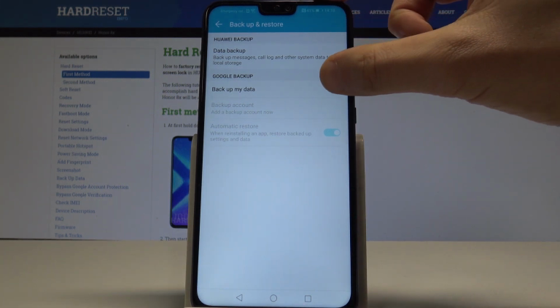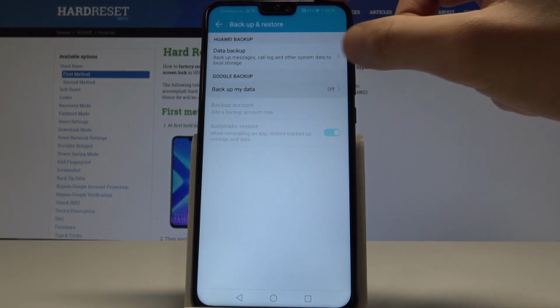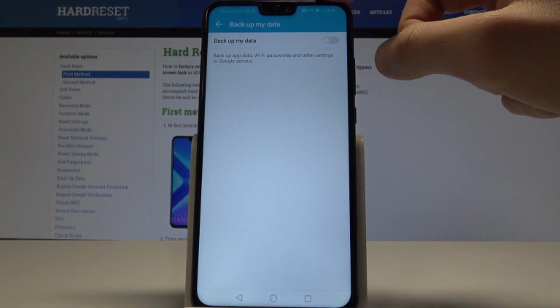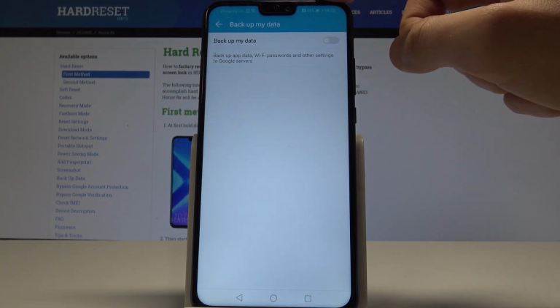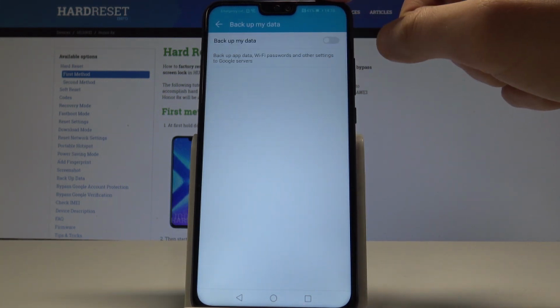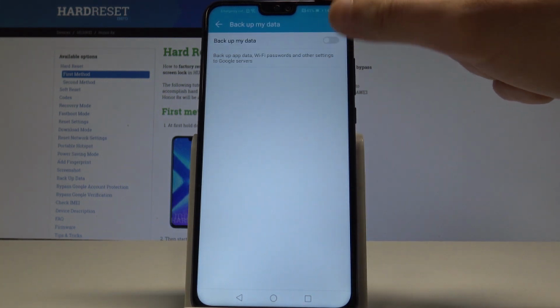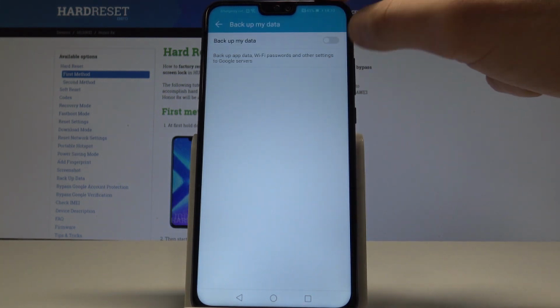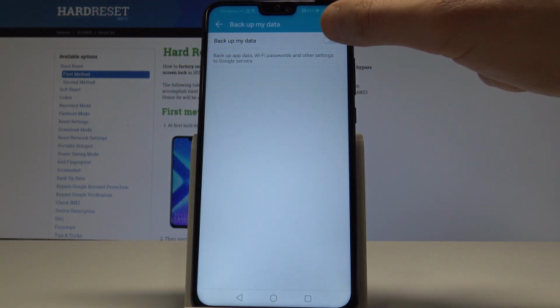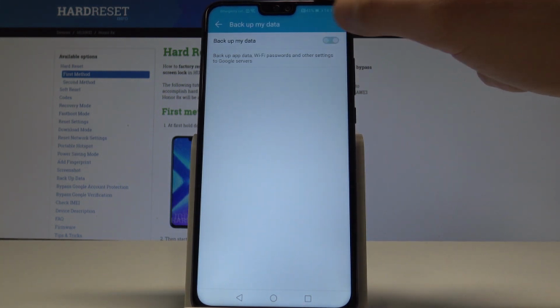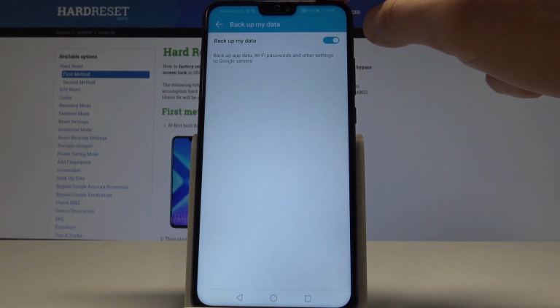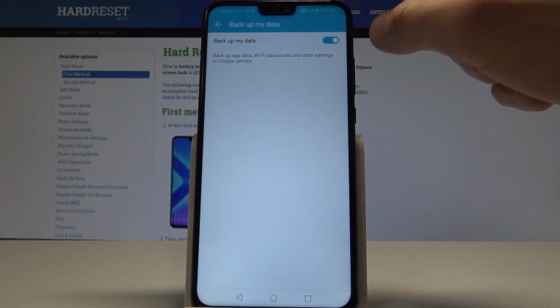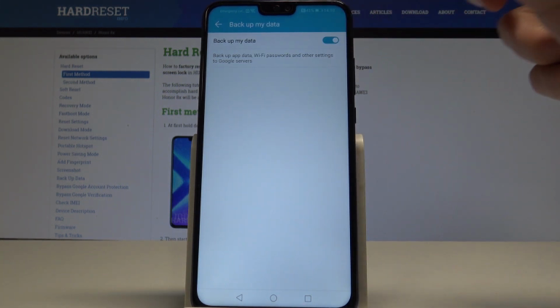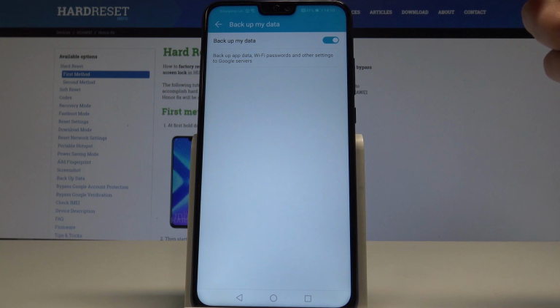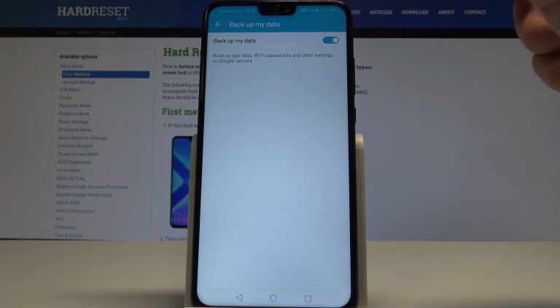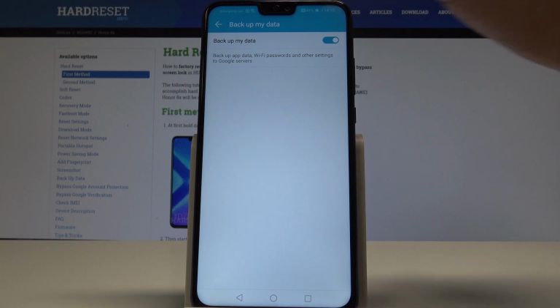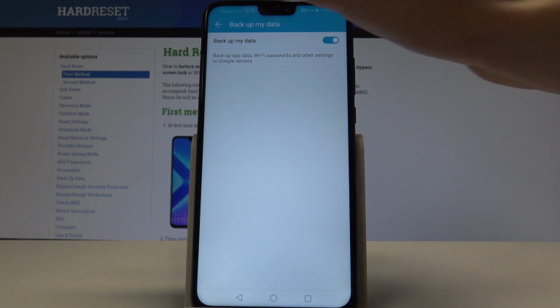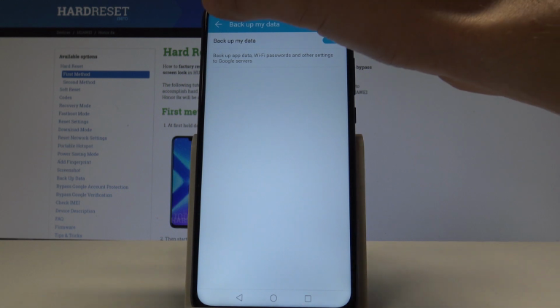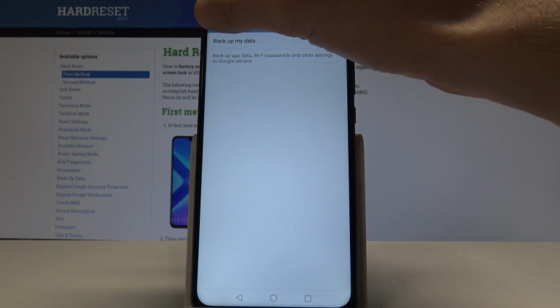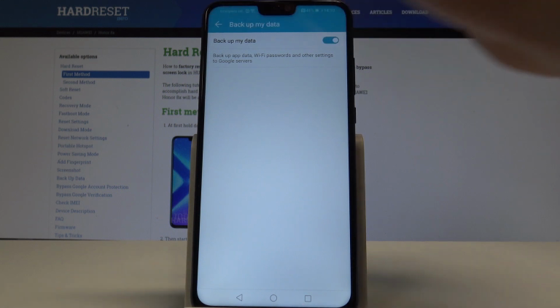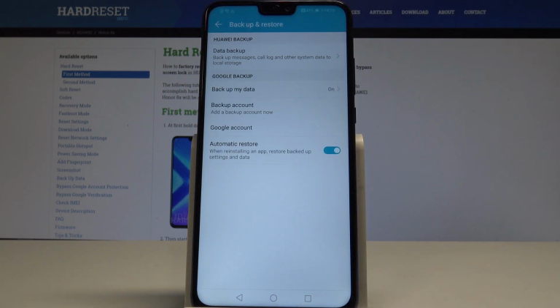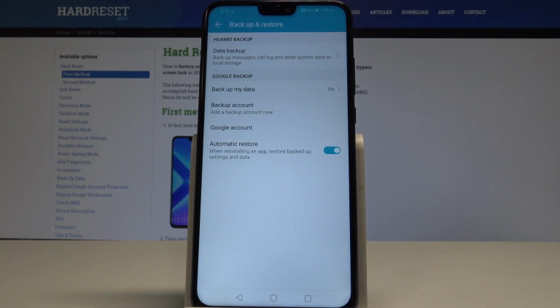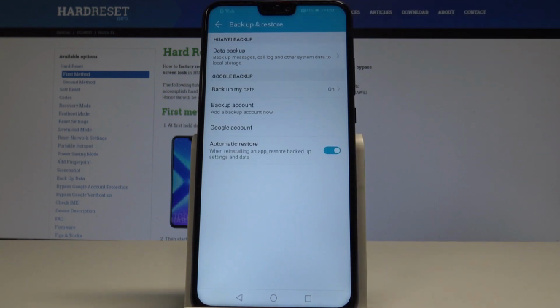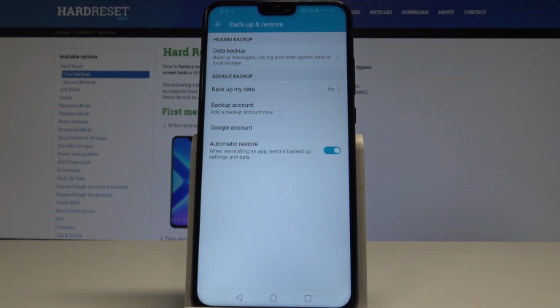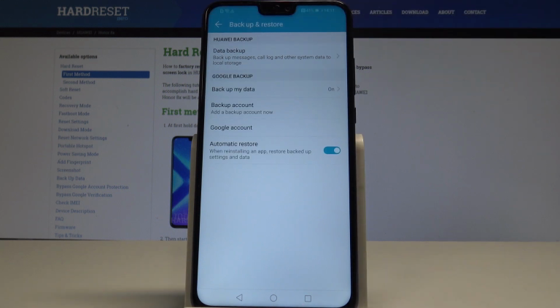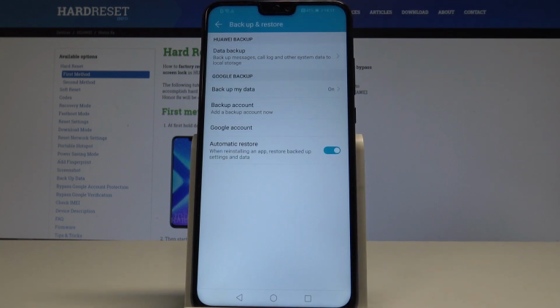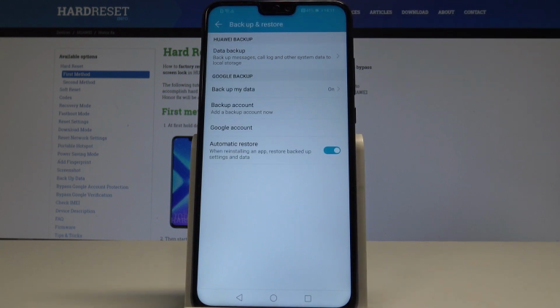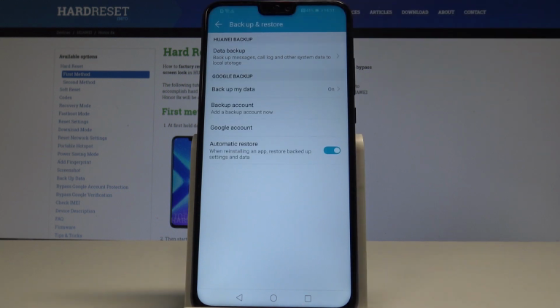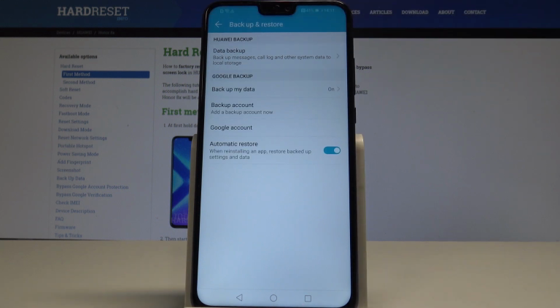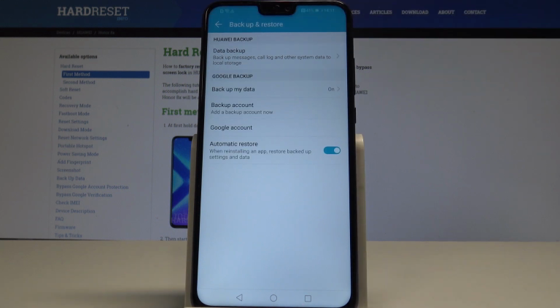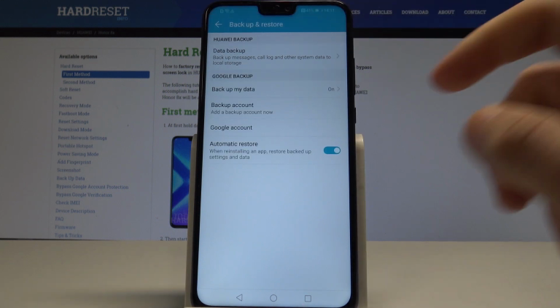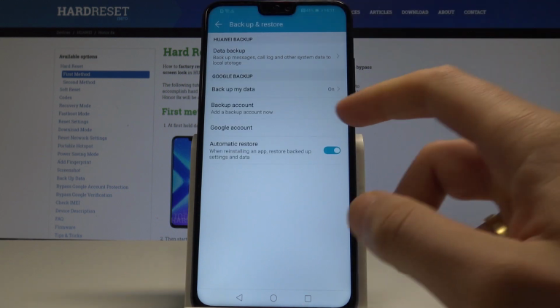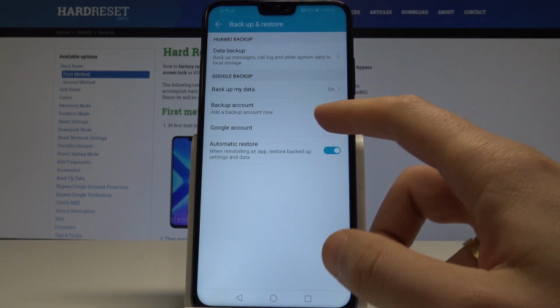So let's tap on Backup My Data and enable that feature. Now go back and add the backup account.